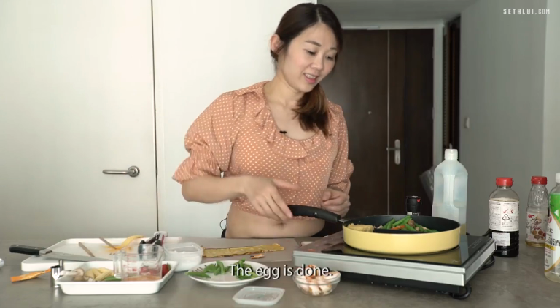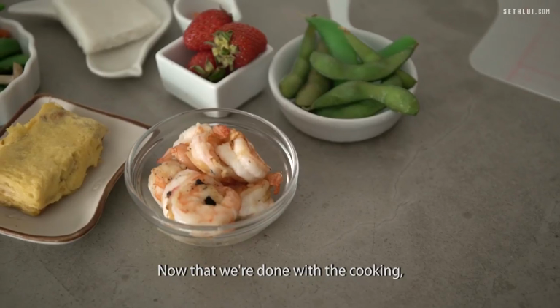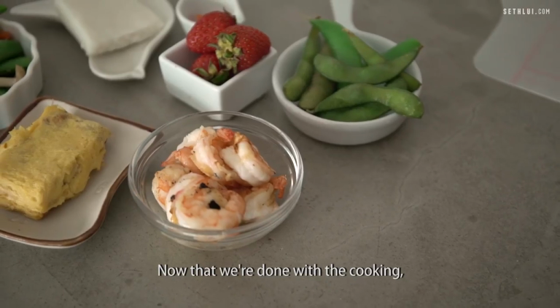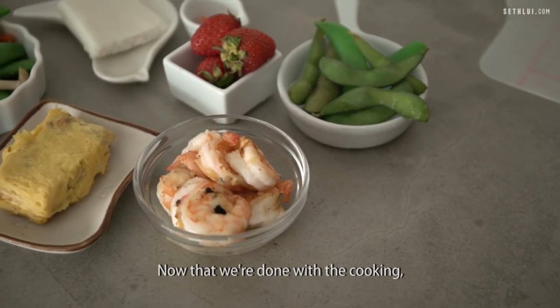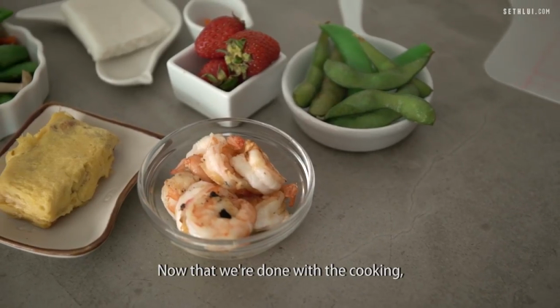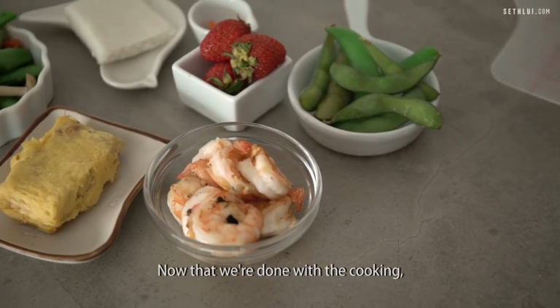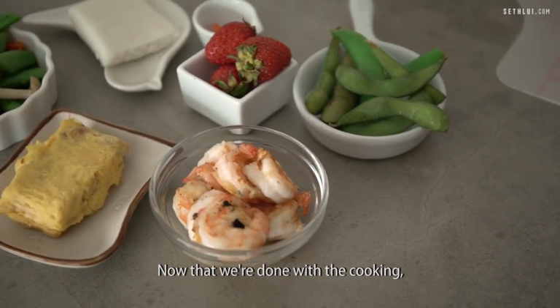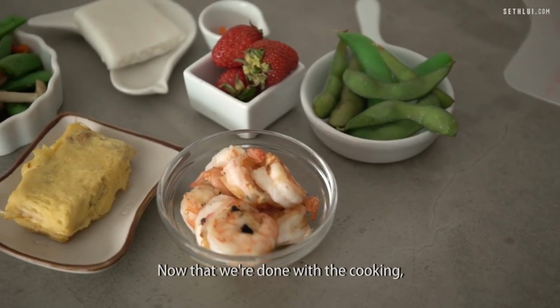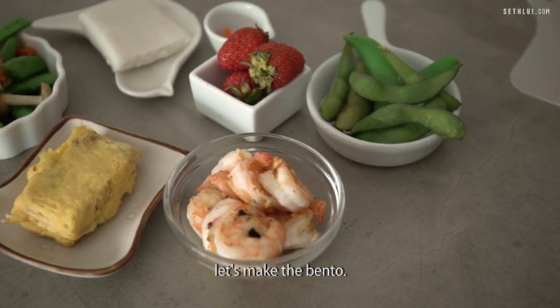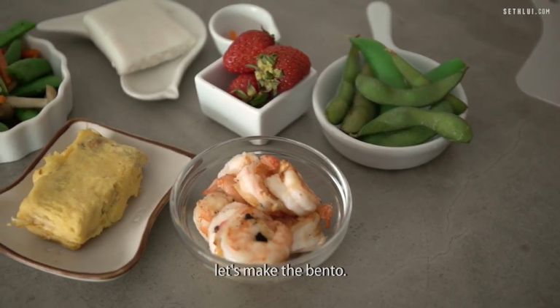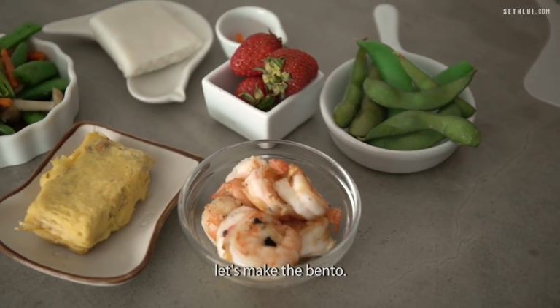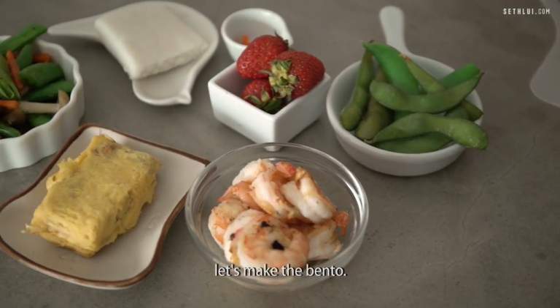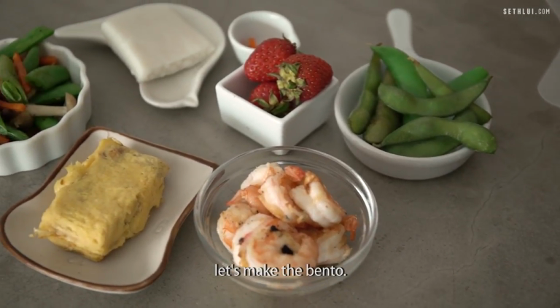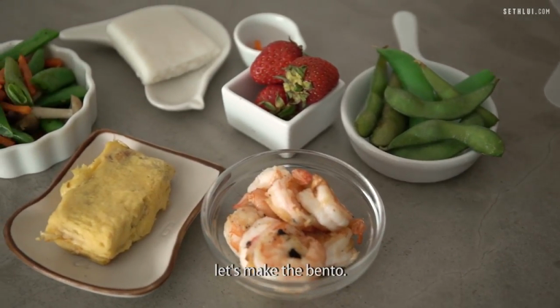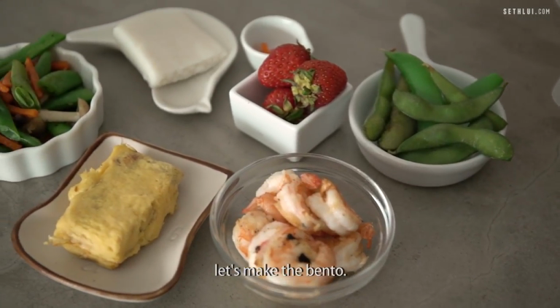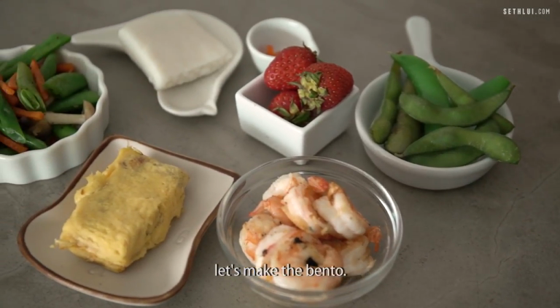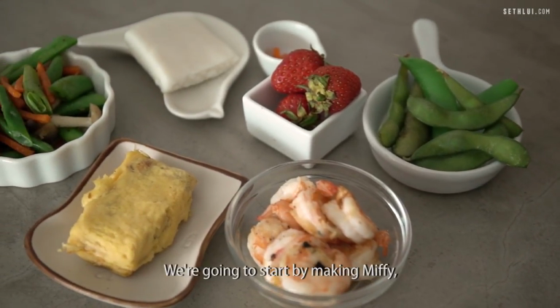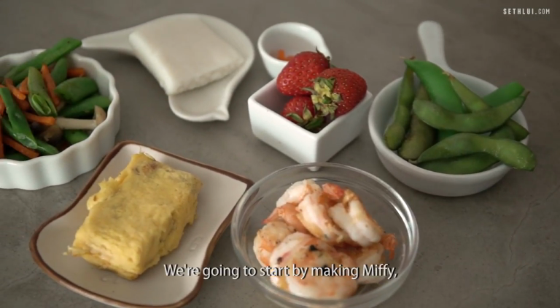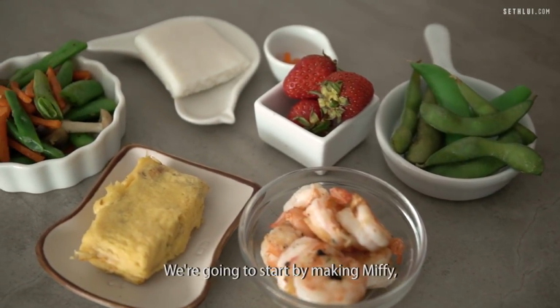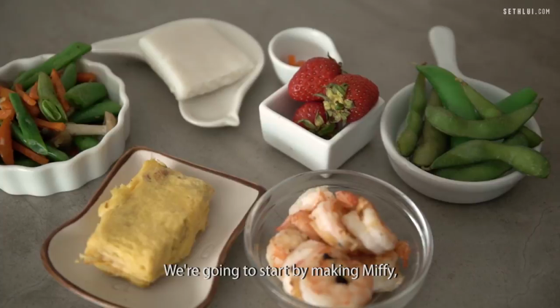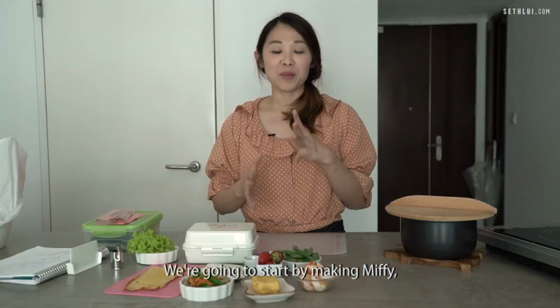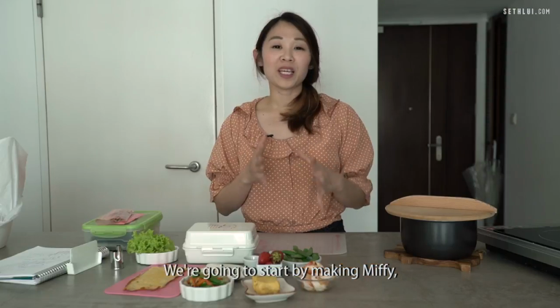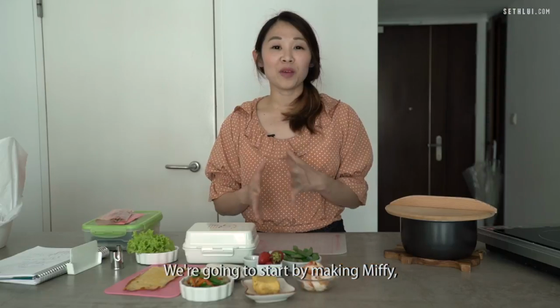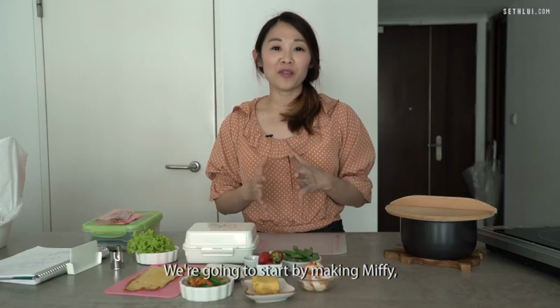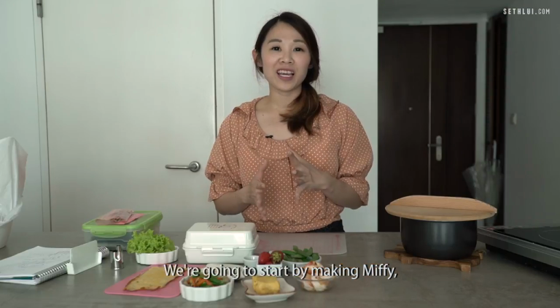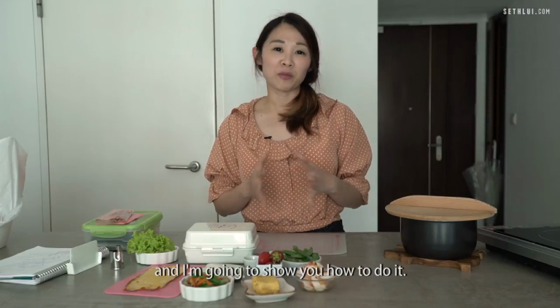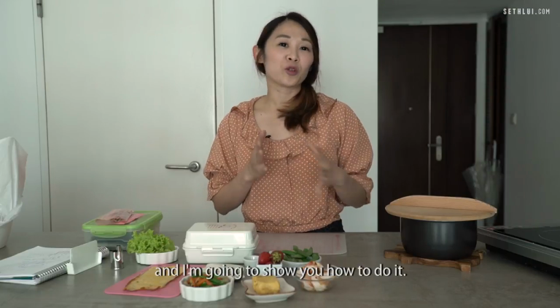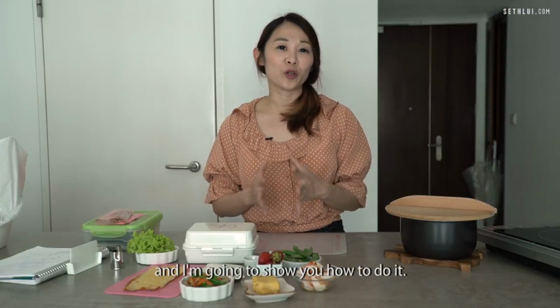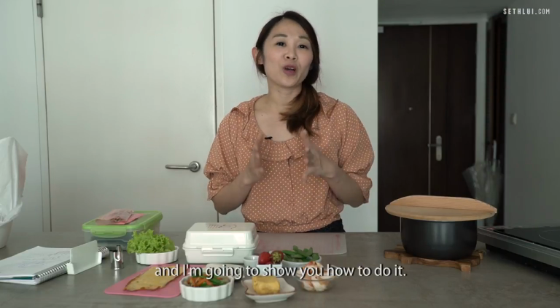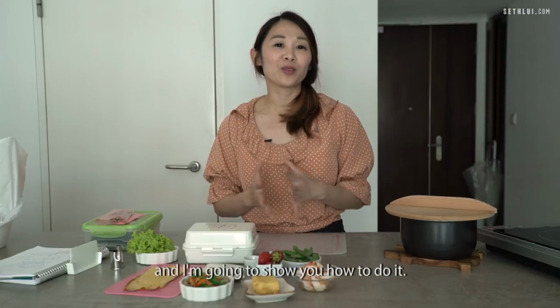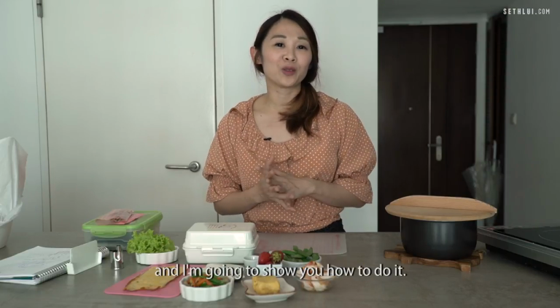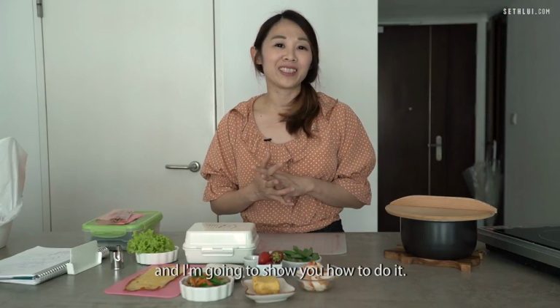Now that we're done with the cooking, let's make the bento. We're going to start by making Miffy and I'm going to show you how to do it.